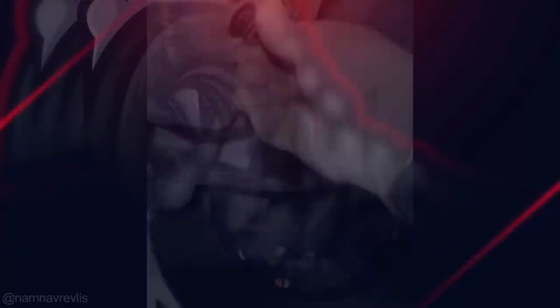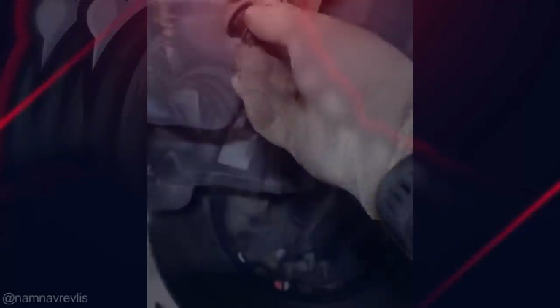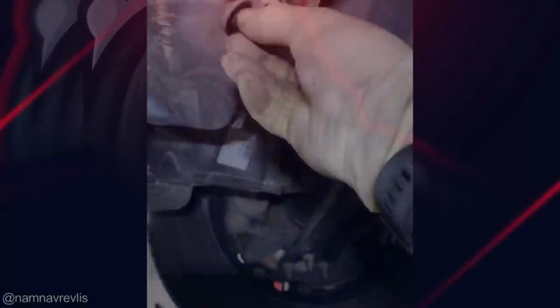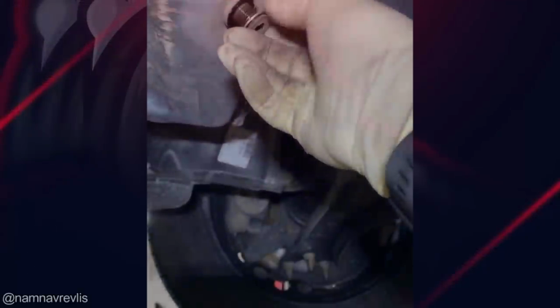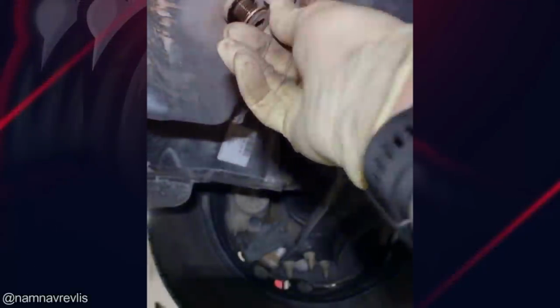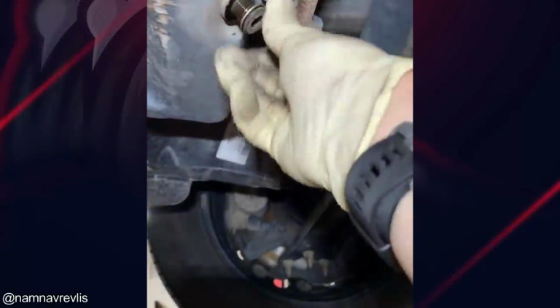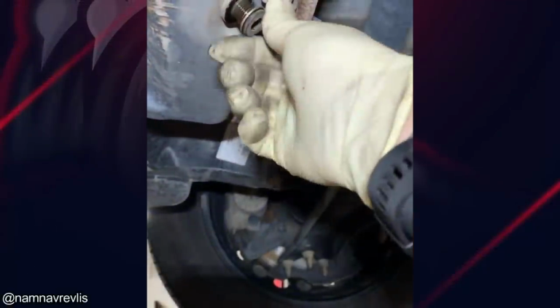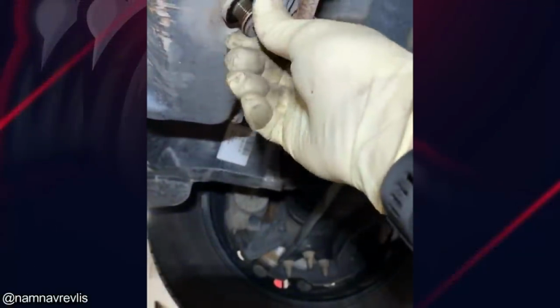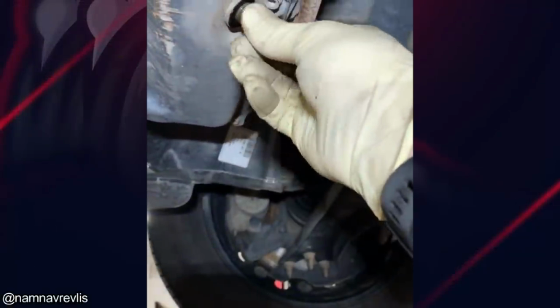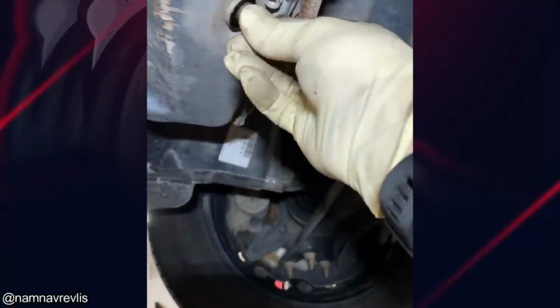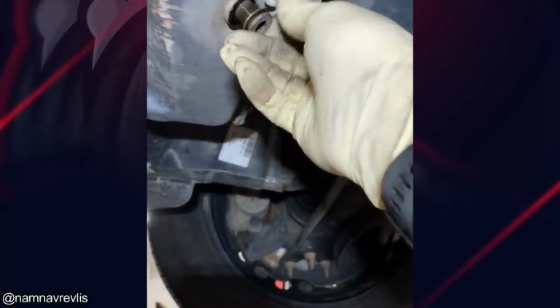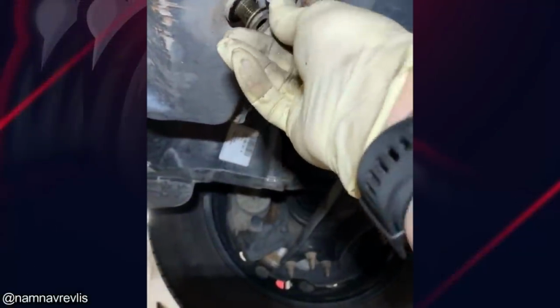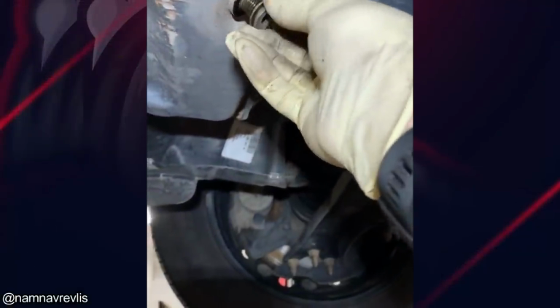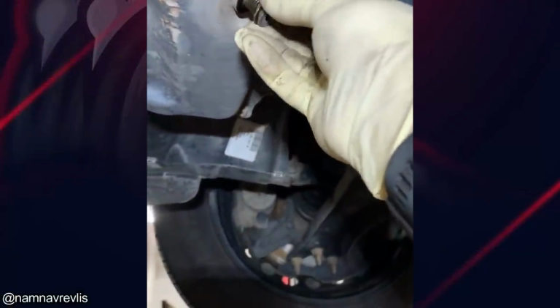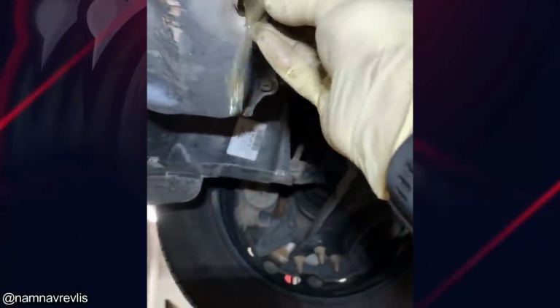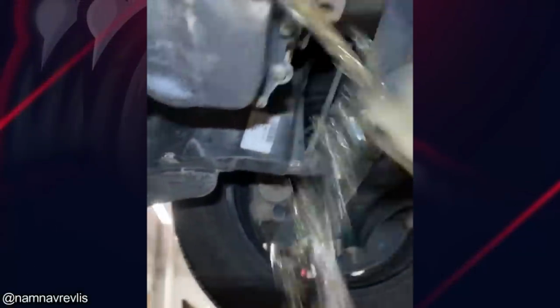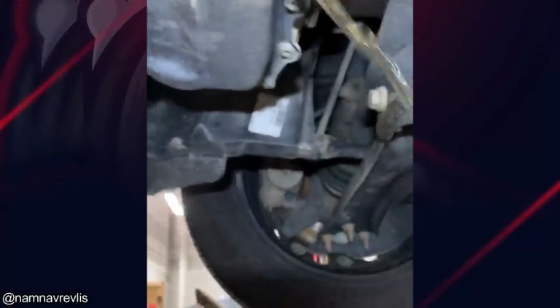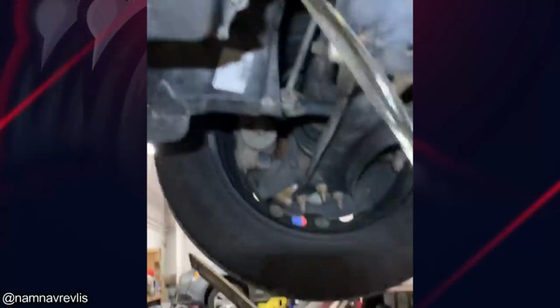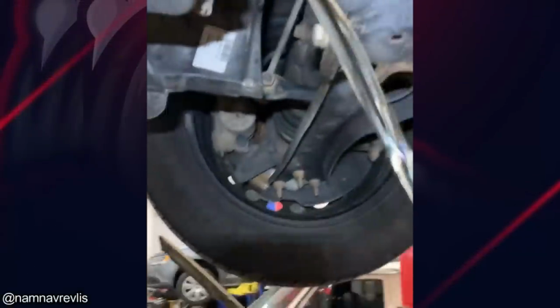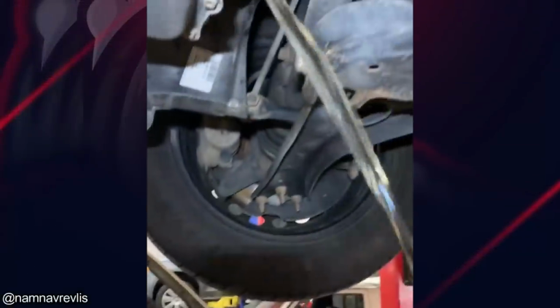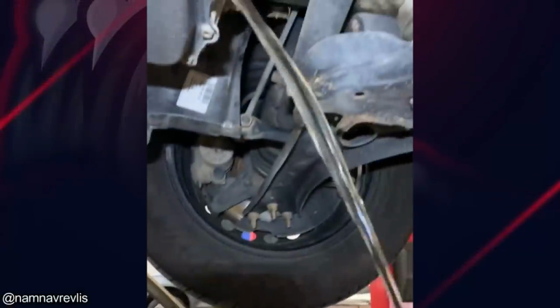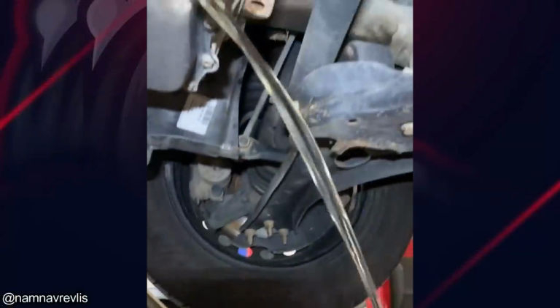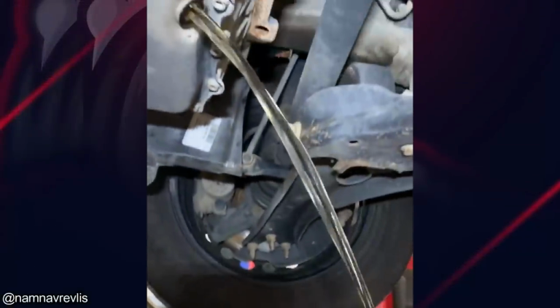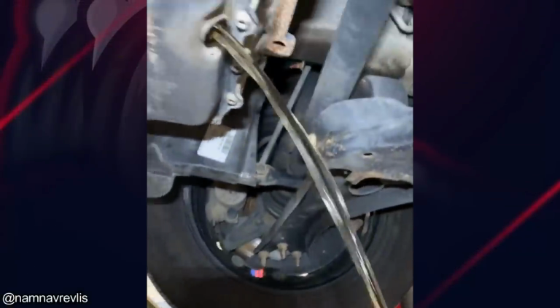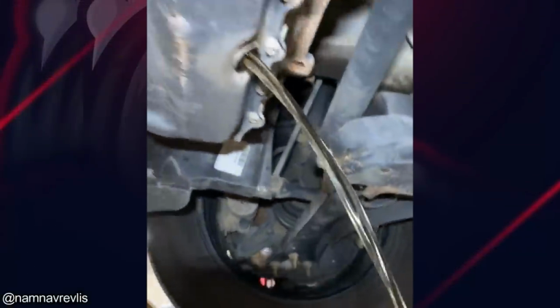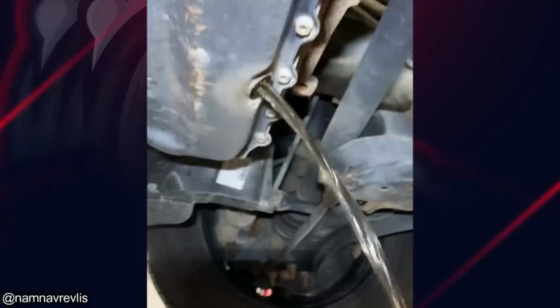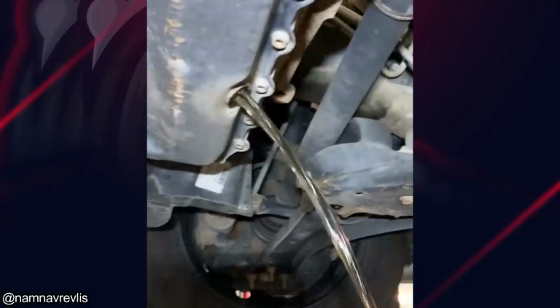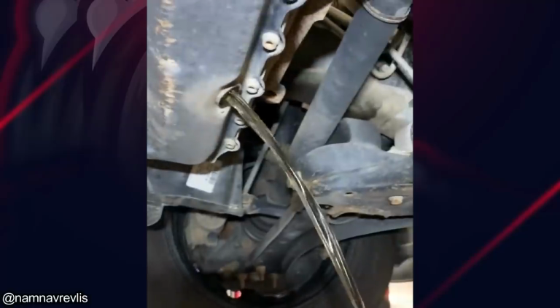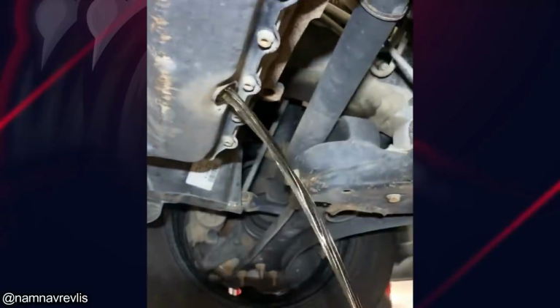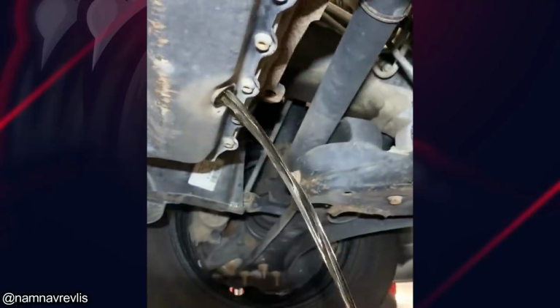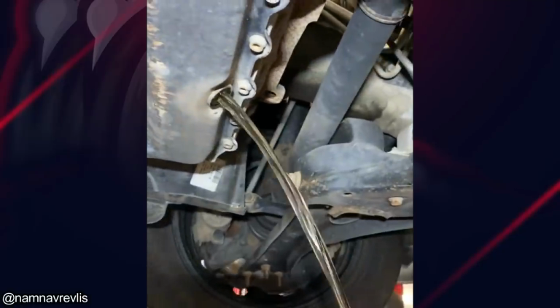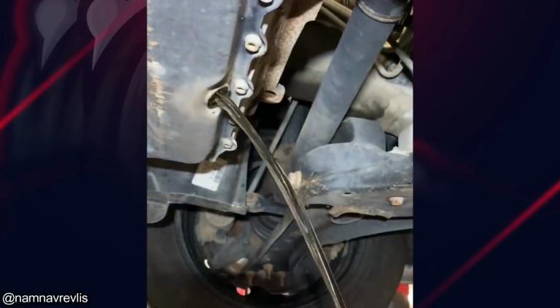And this clip is of another customer who drove through a puddle and also hydro-locked their engine.